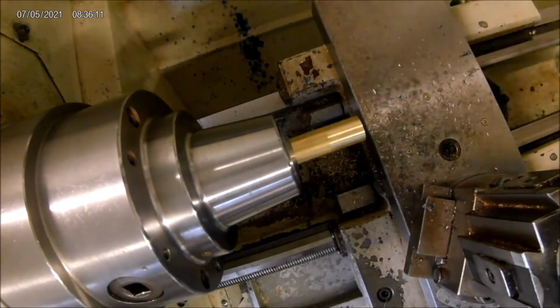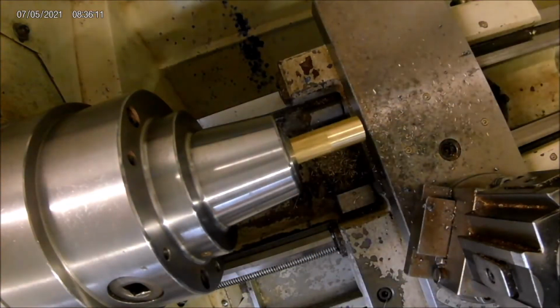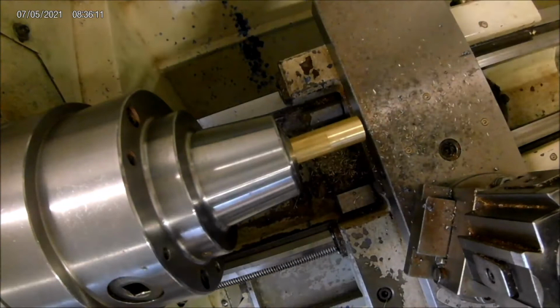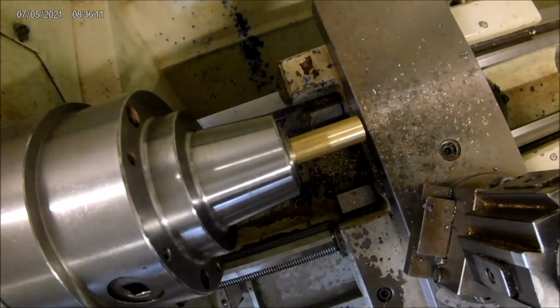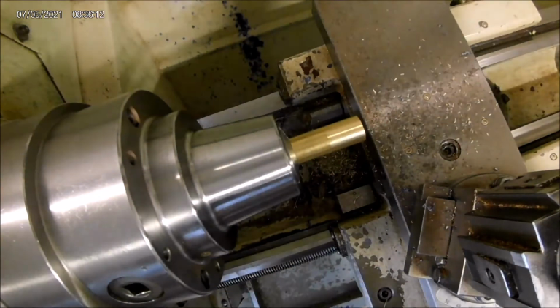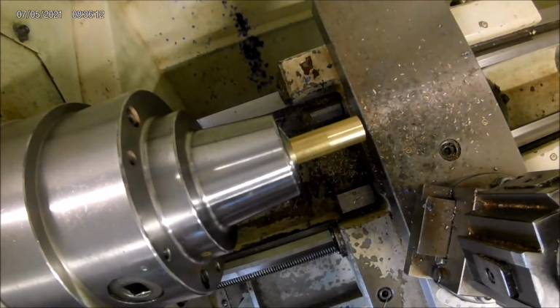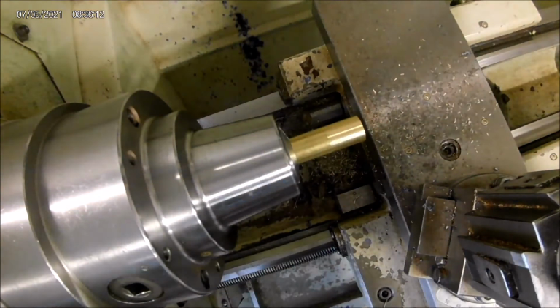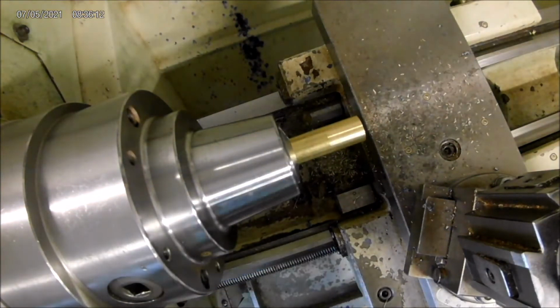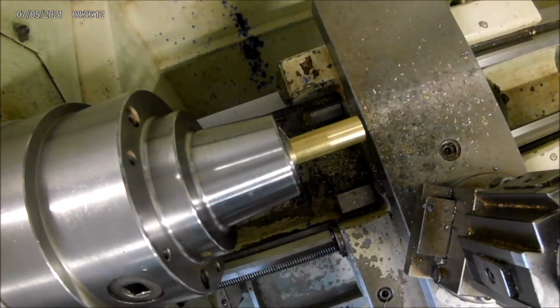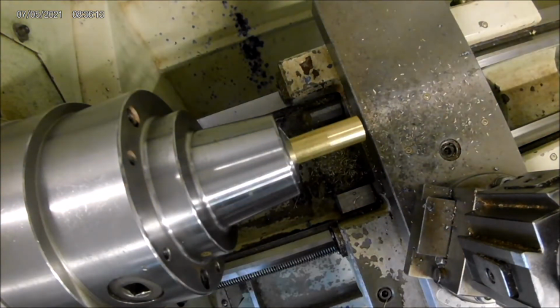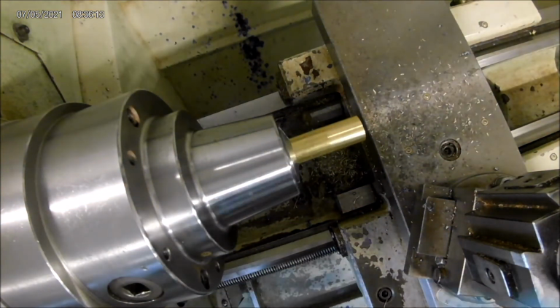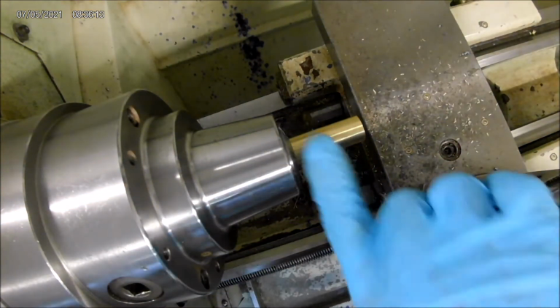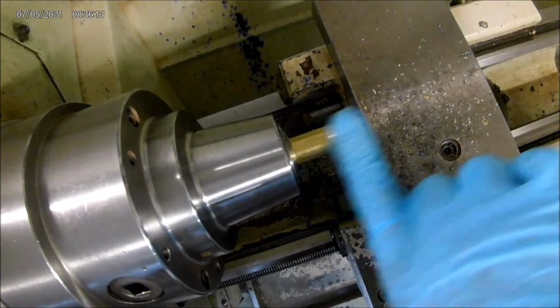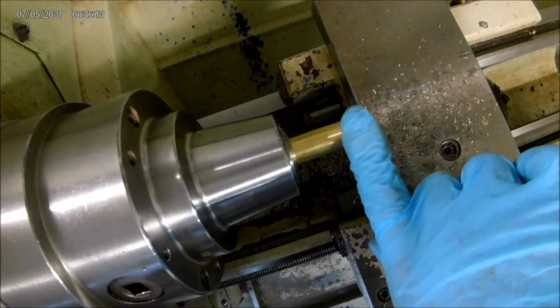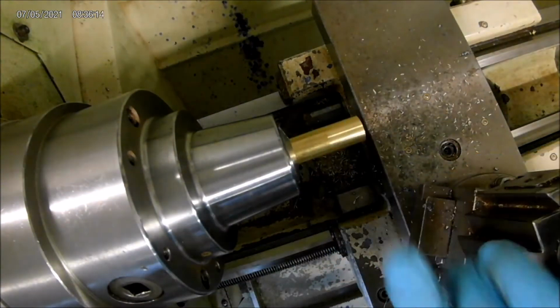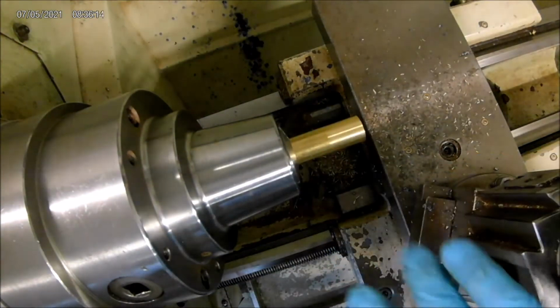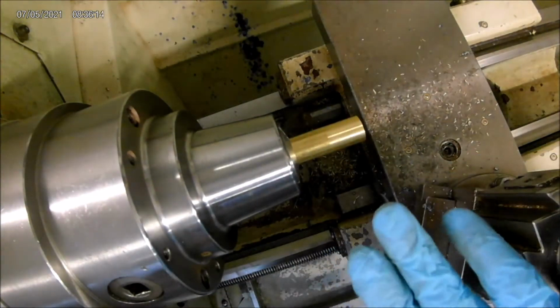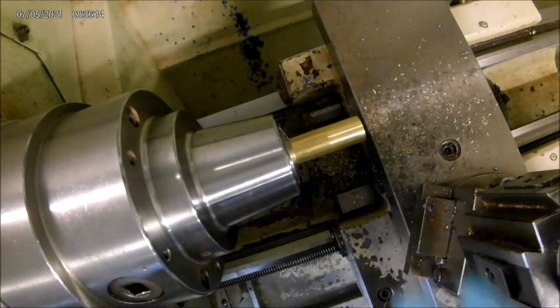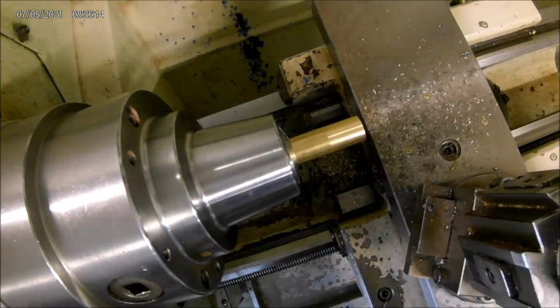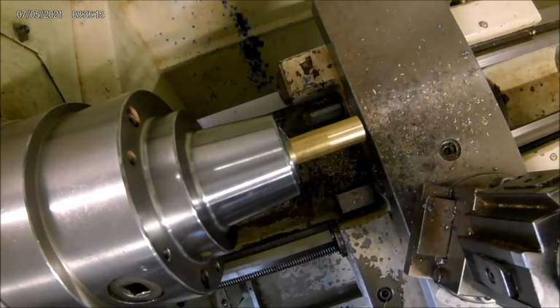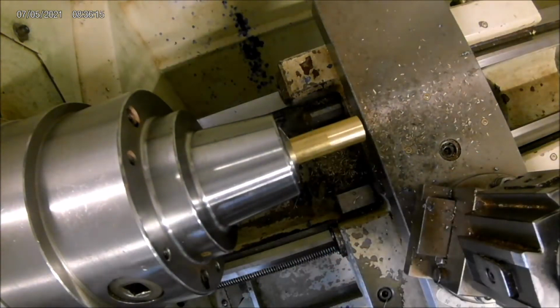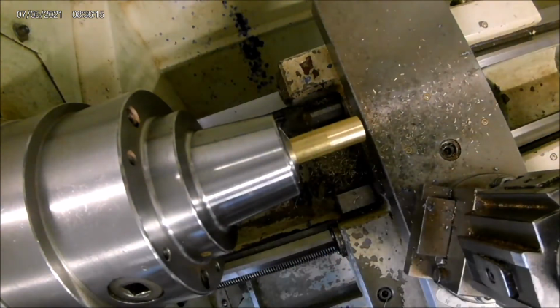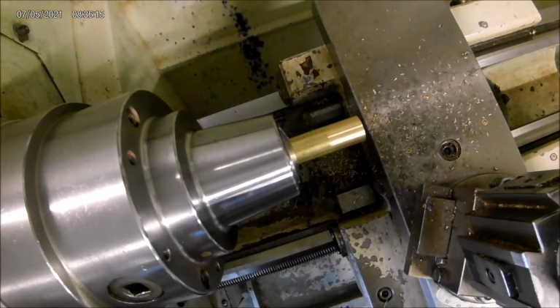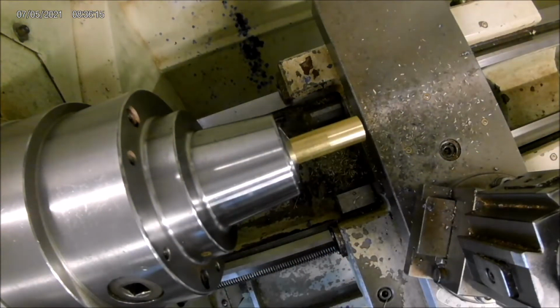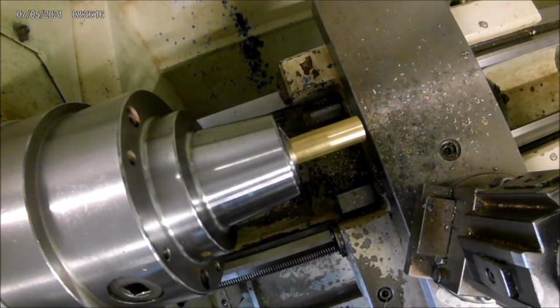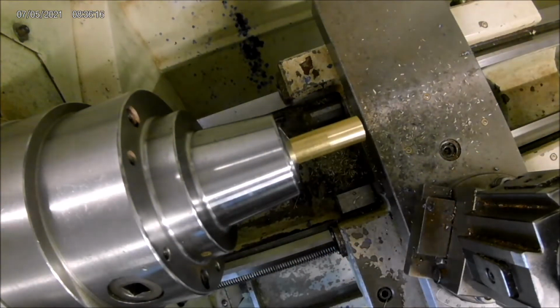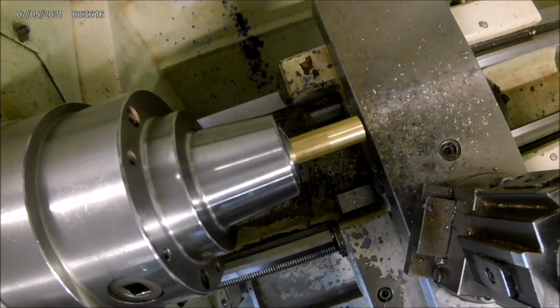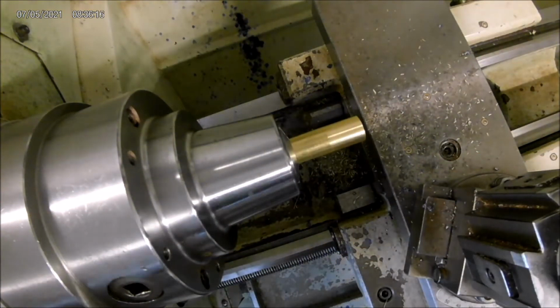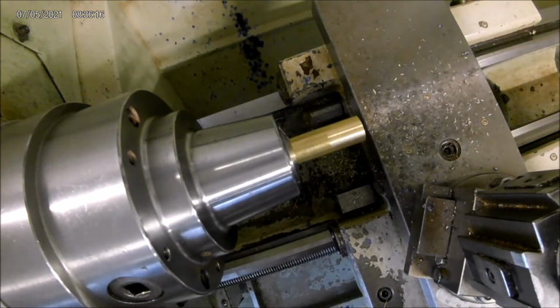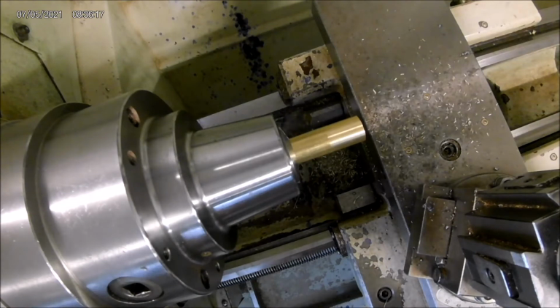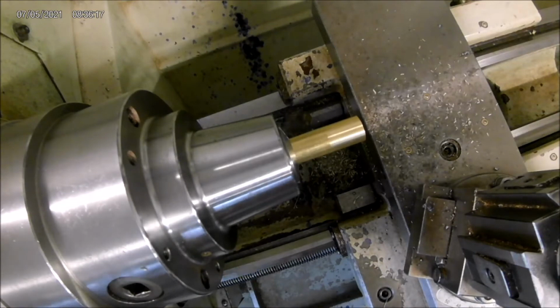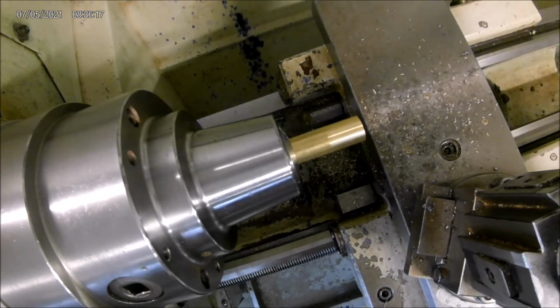Now we're going to lay out the outside. We're going to mark it with some calipers and then we'll machine it.